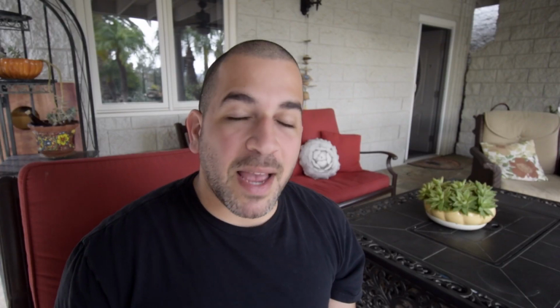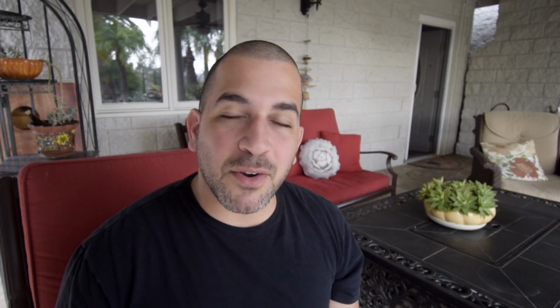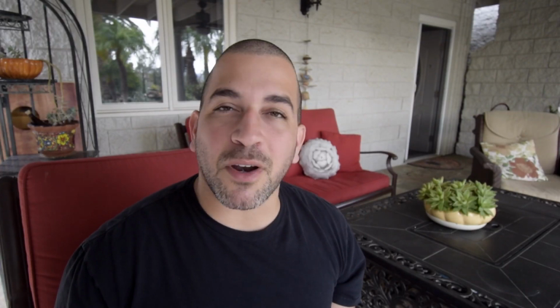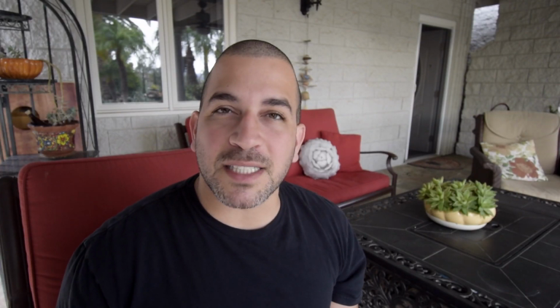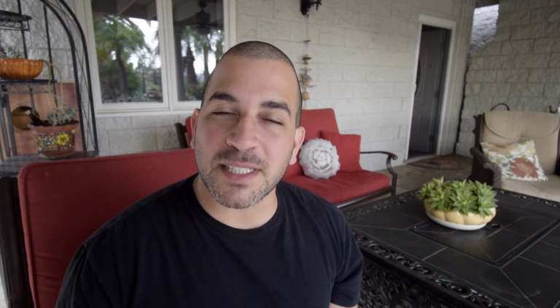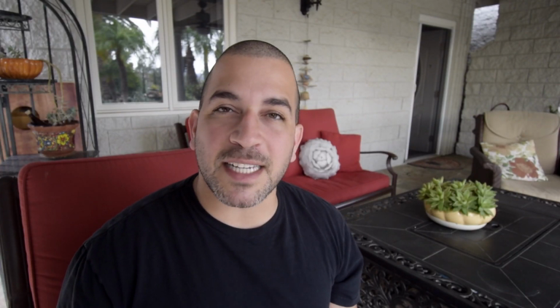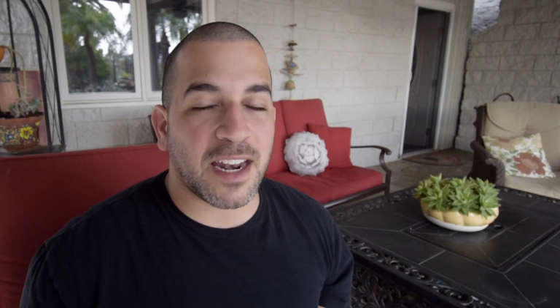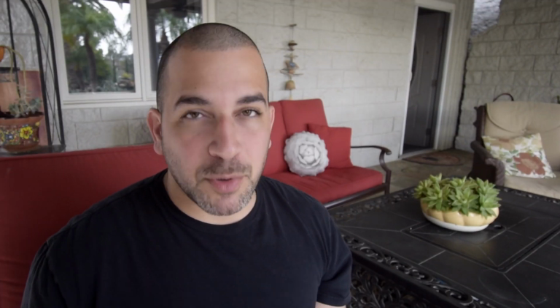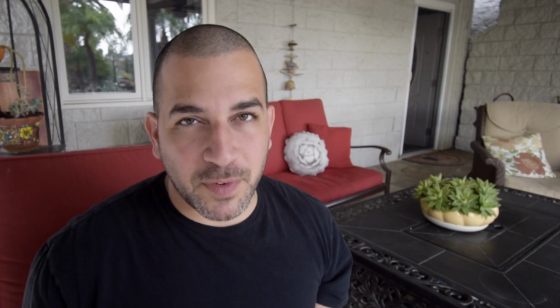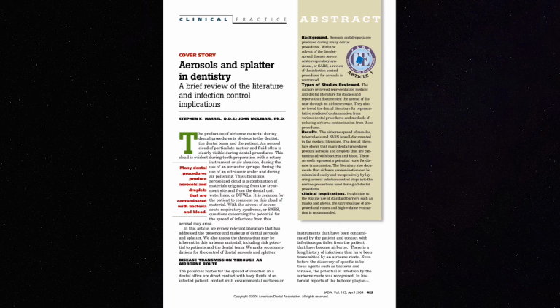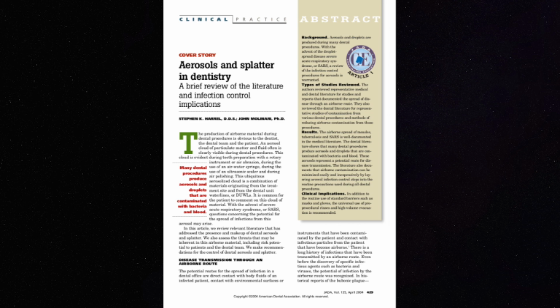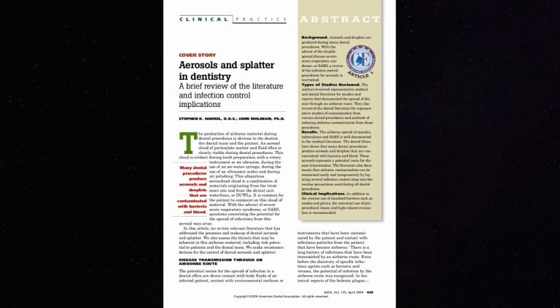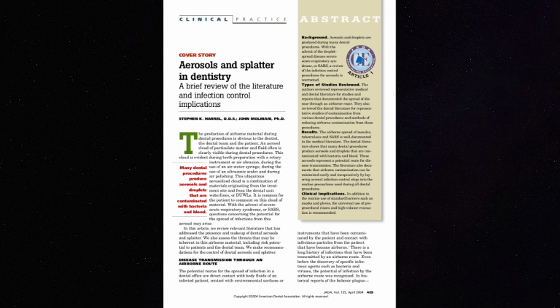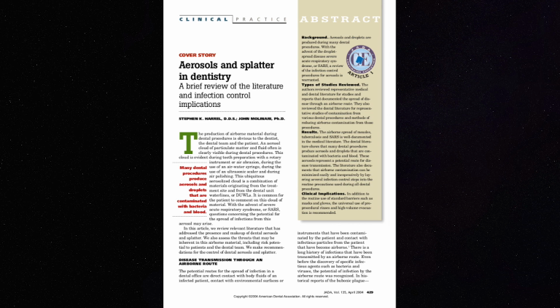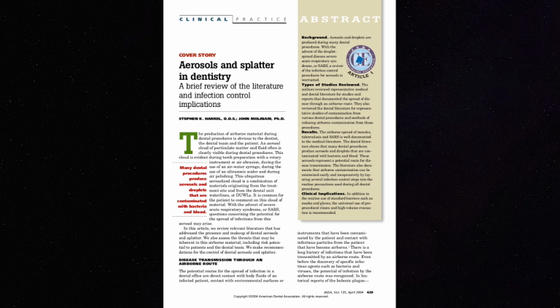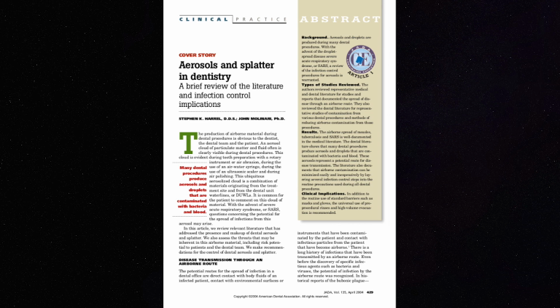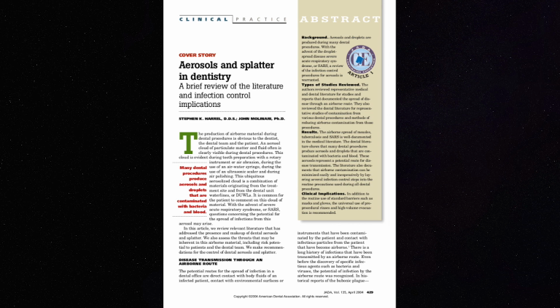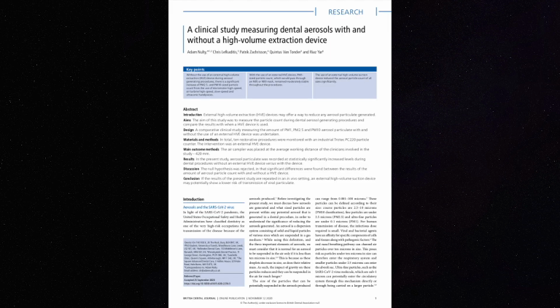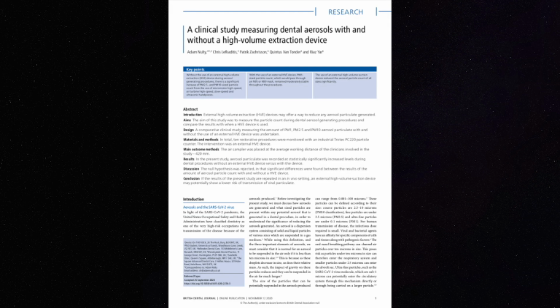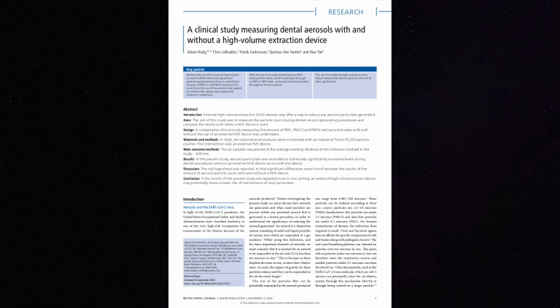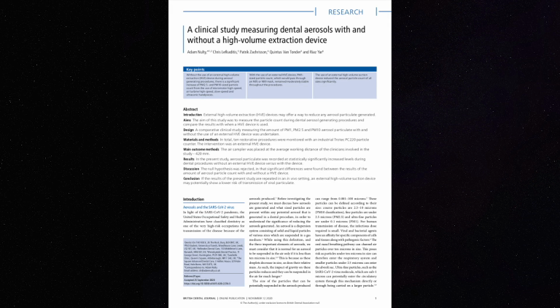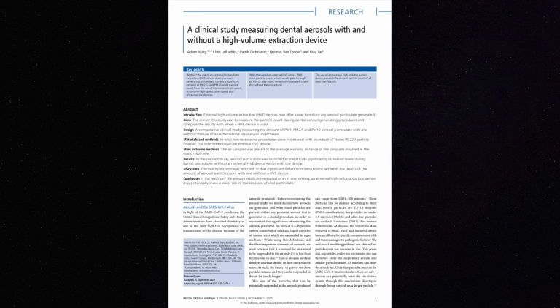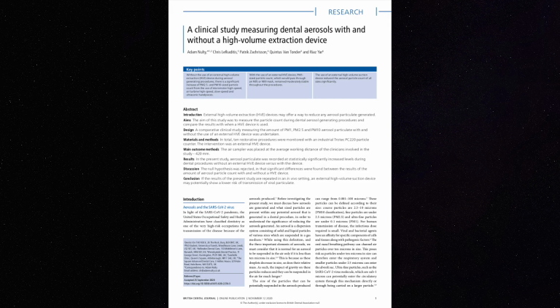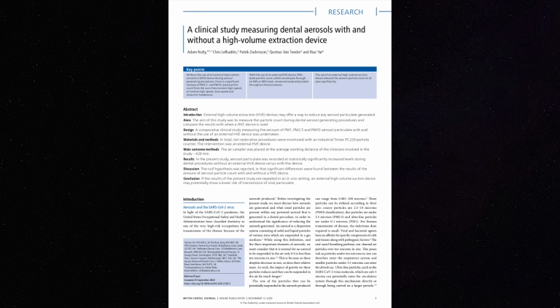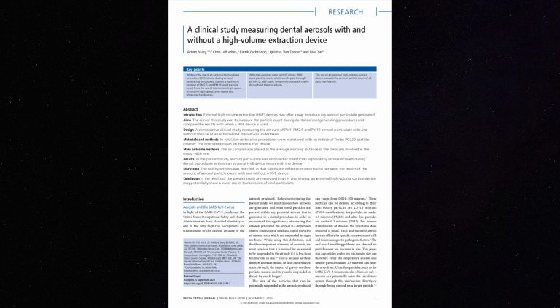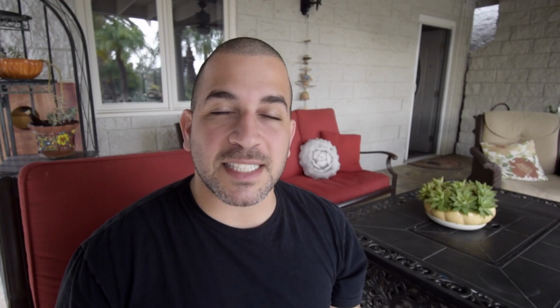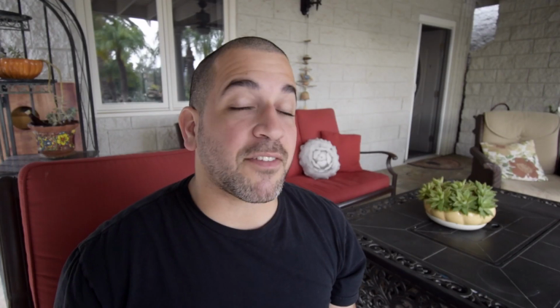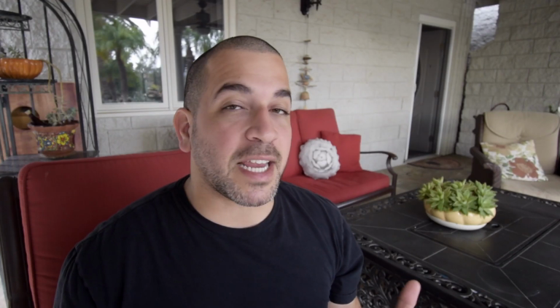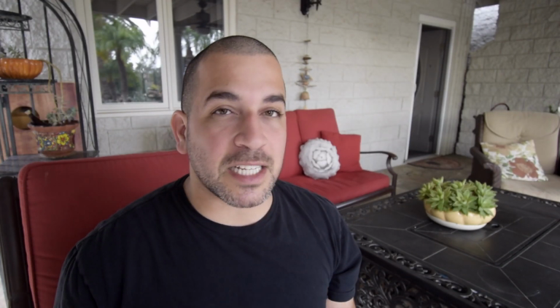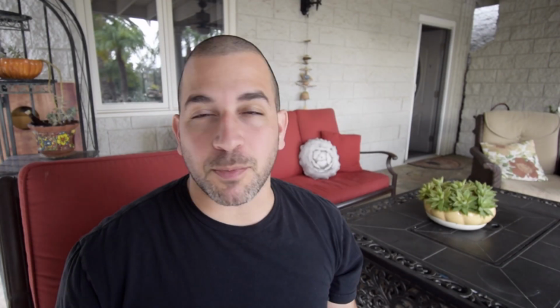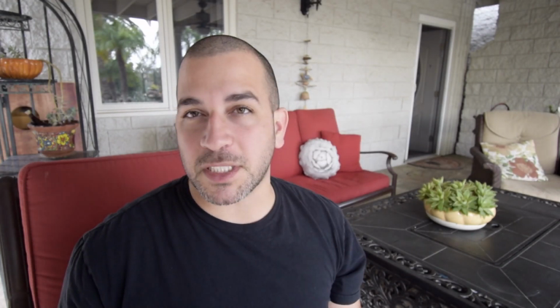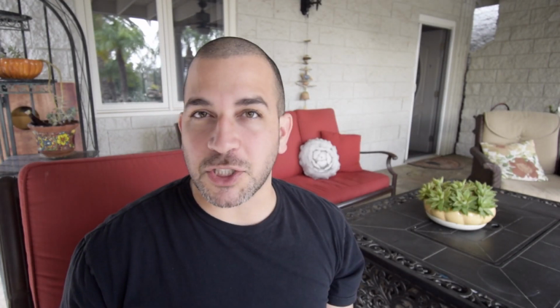However, there are some studies that have proven that contaminants from aerosol can stay in the air for up to 30 minutes after a dental procedure.